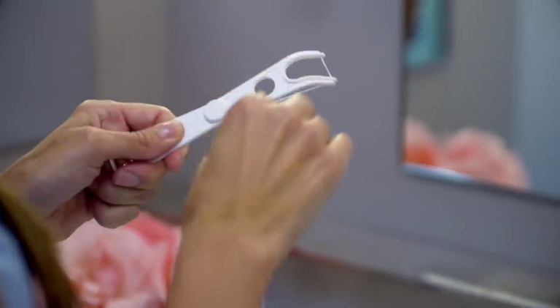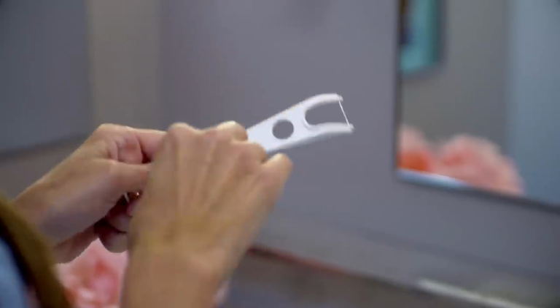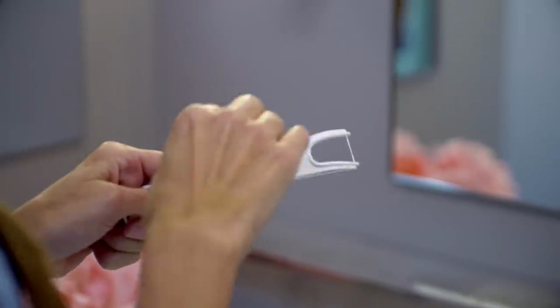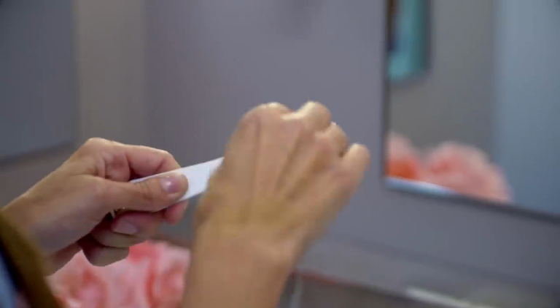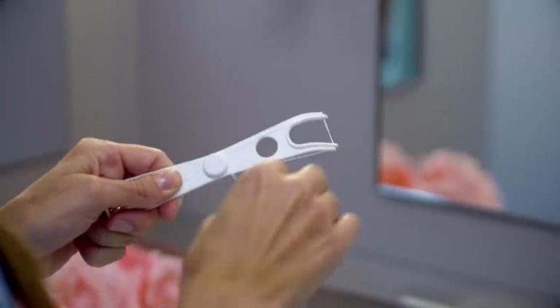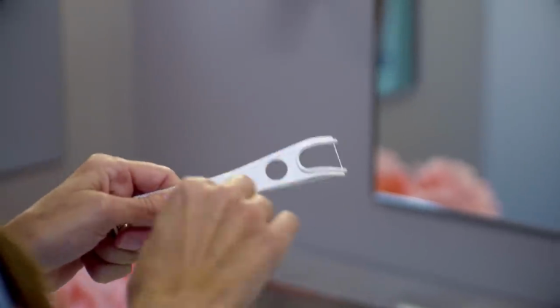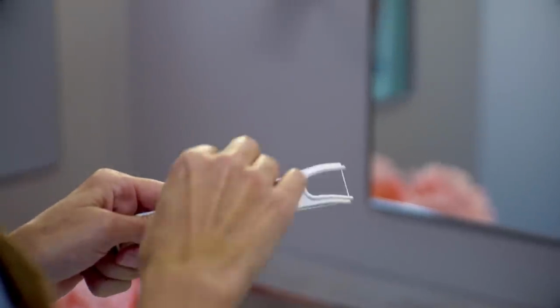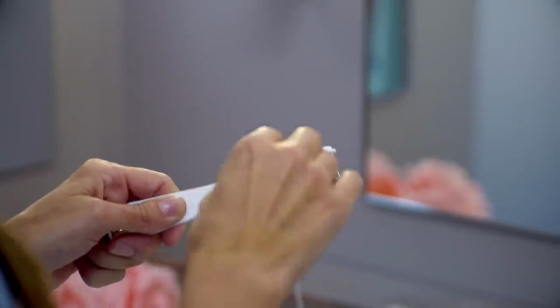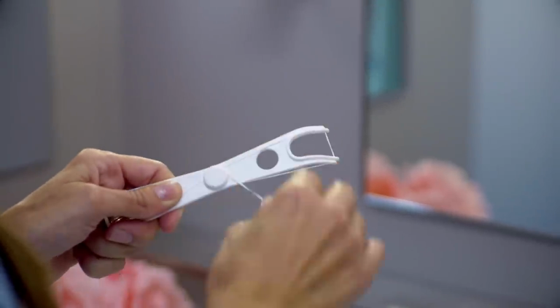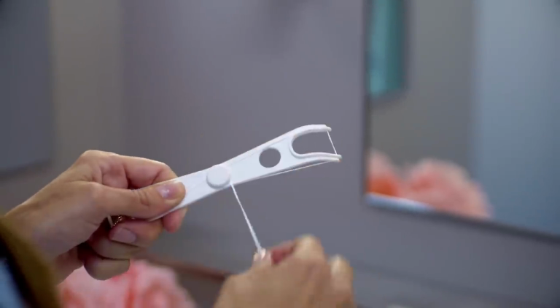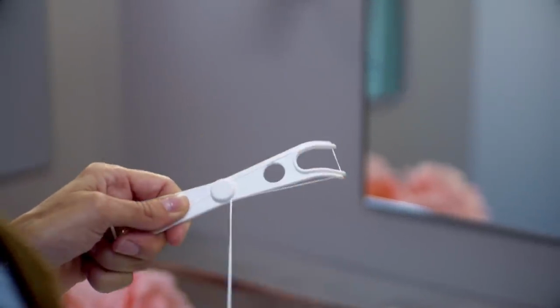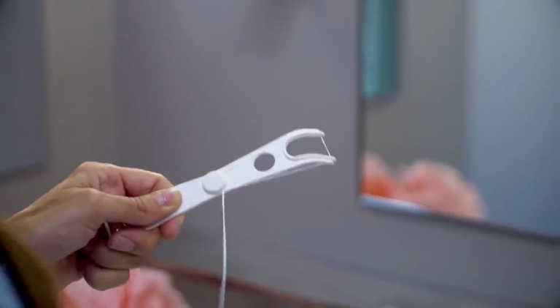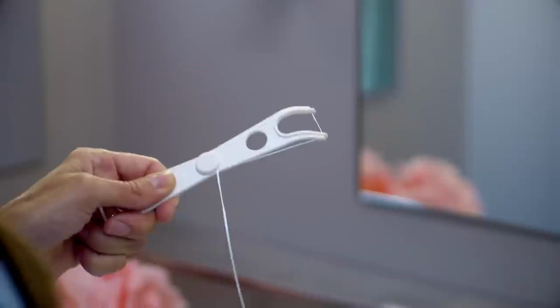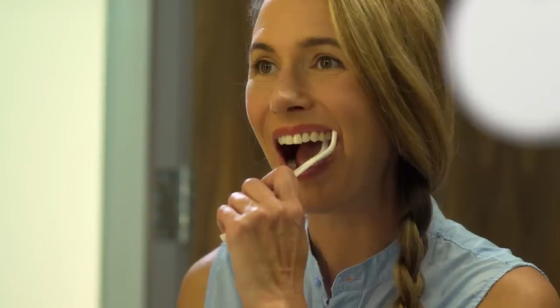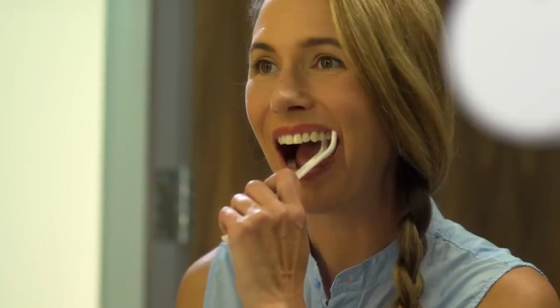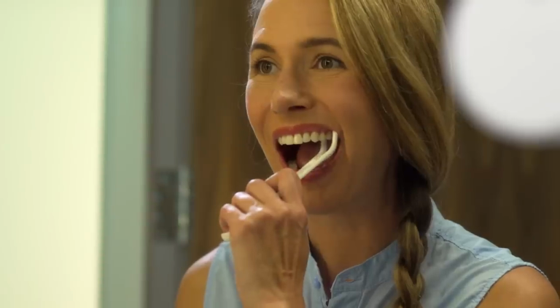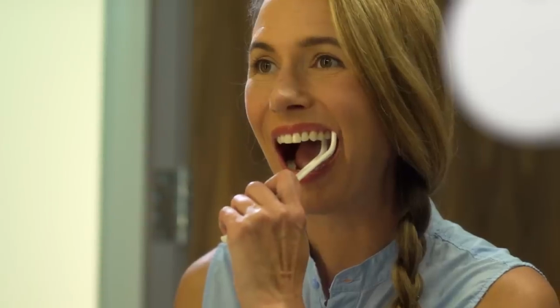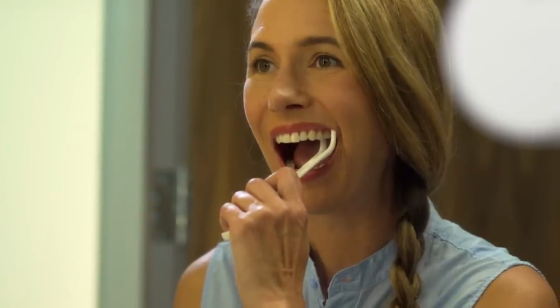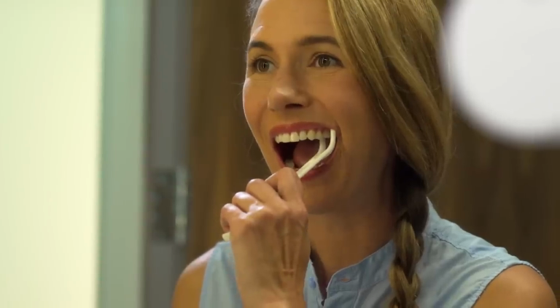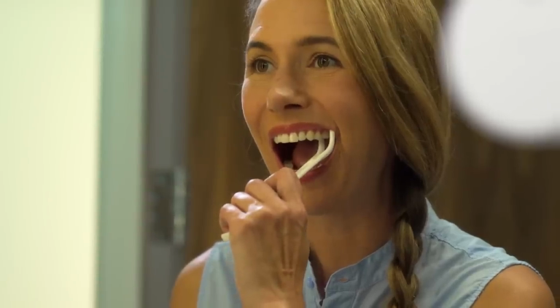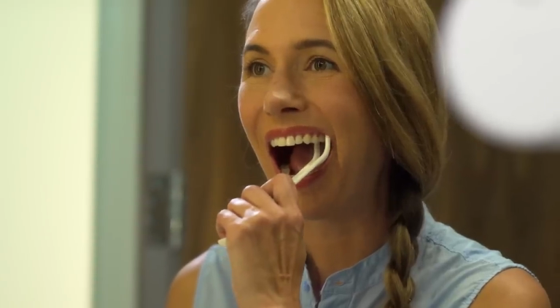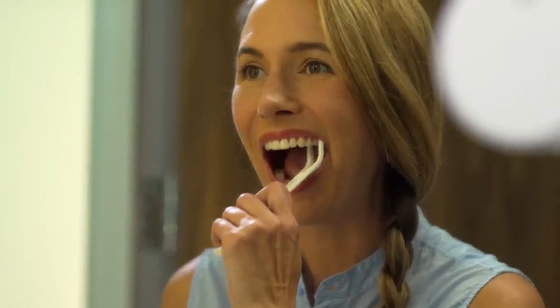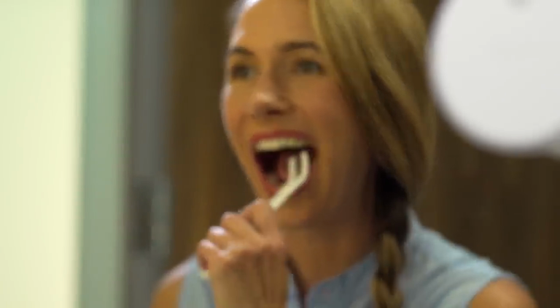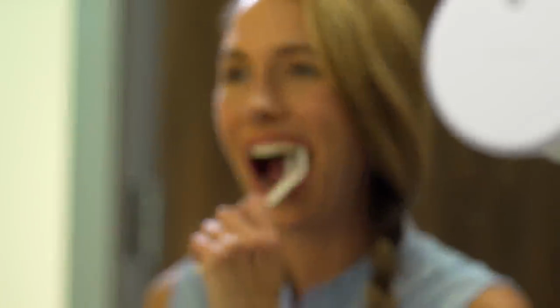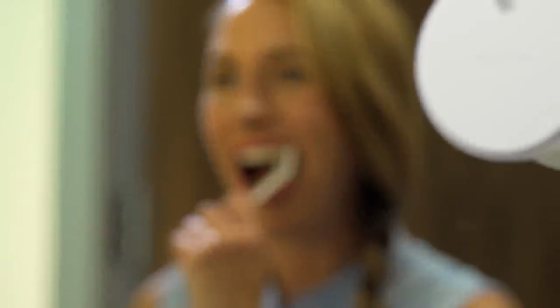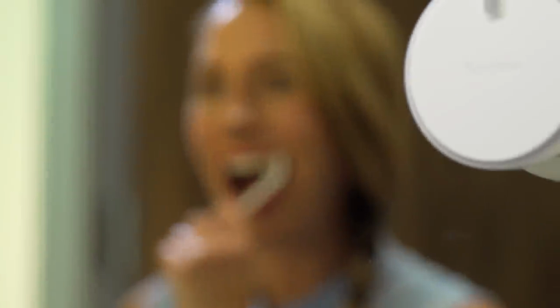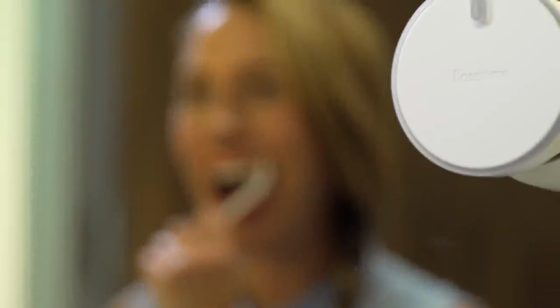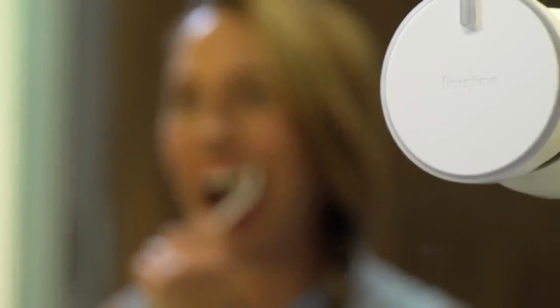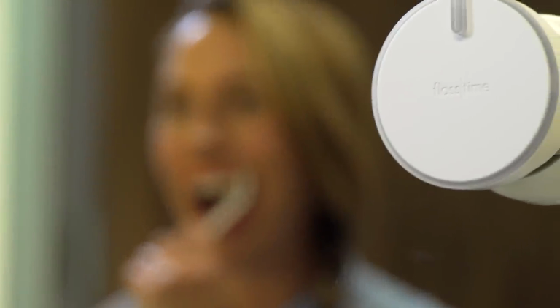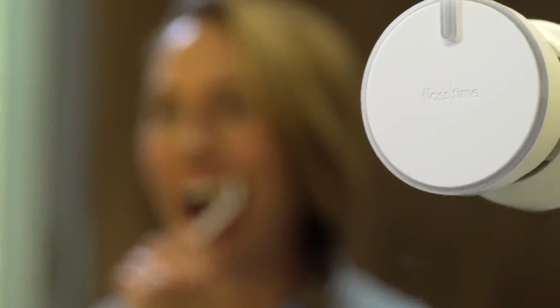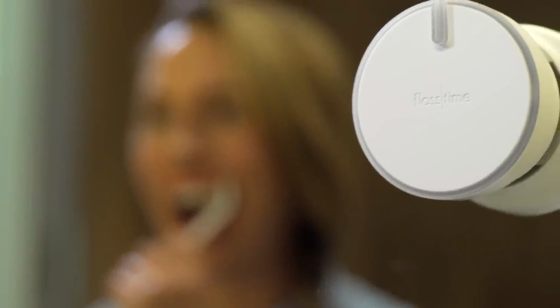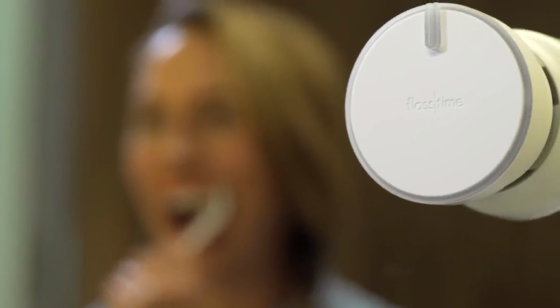Flosstime also comes with a reusable floss pick, so you can reap the benefits of good oral hygiene, regardless of how you like to floss.